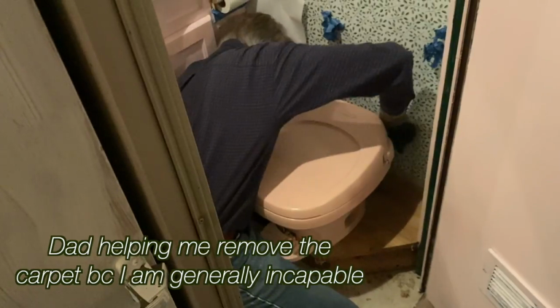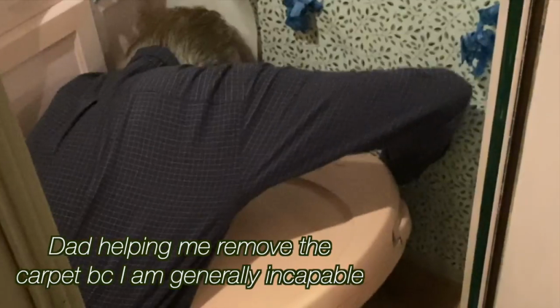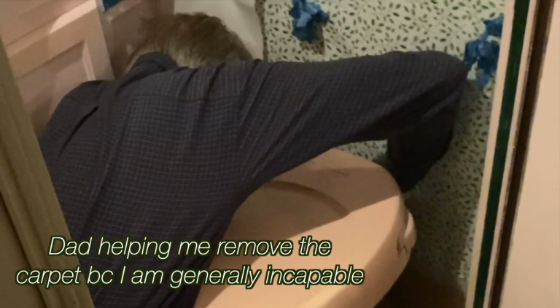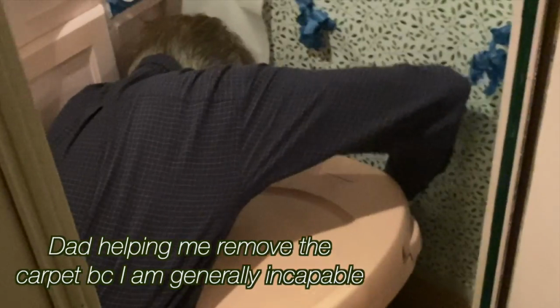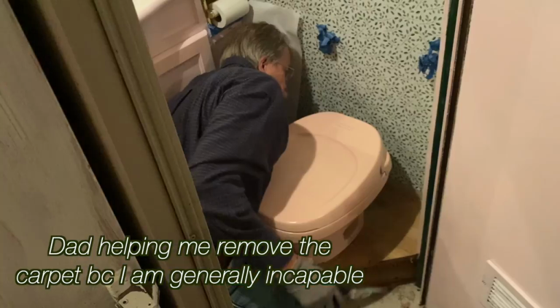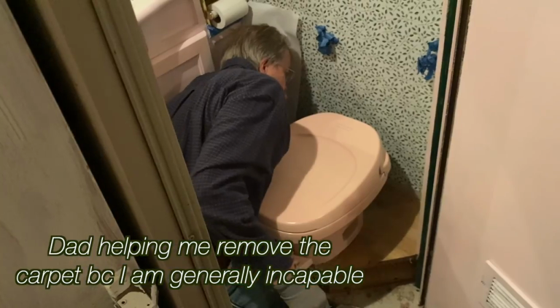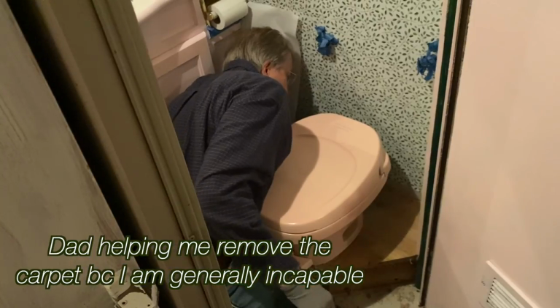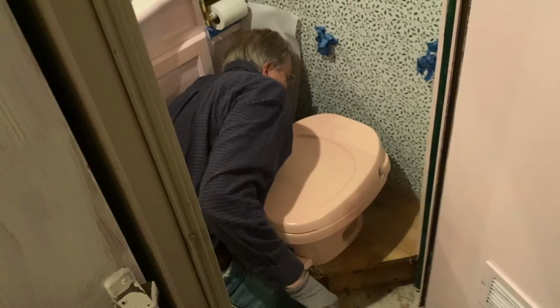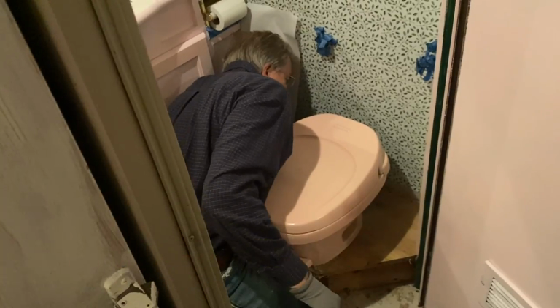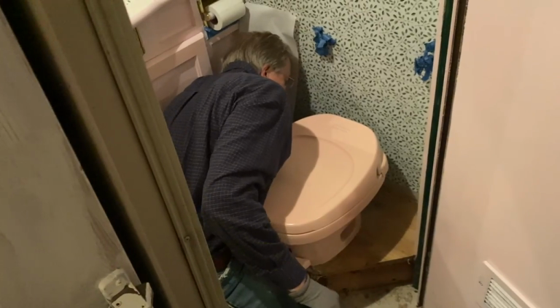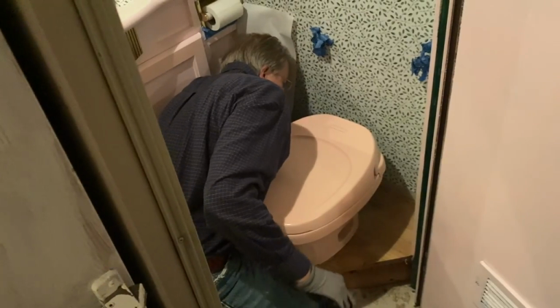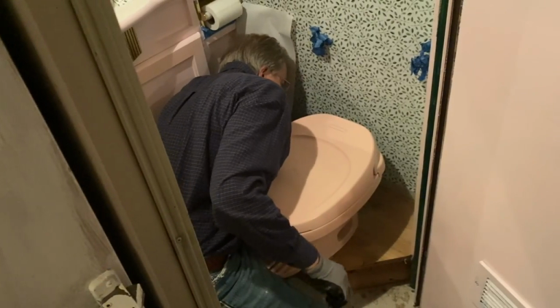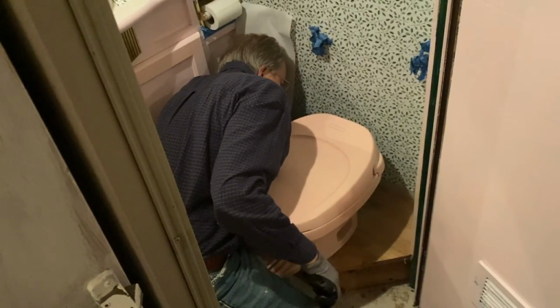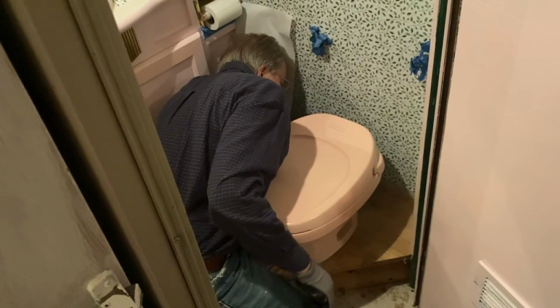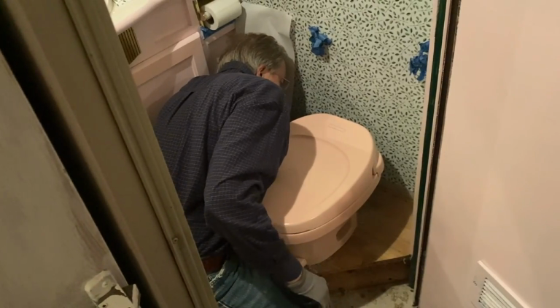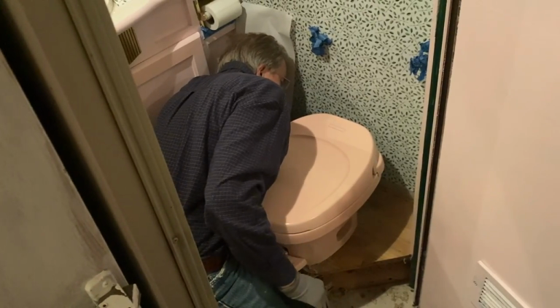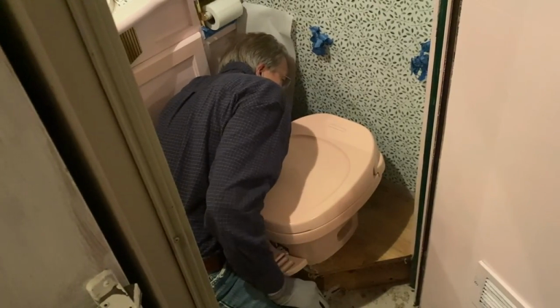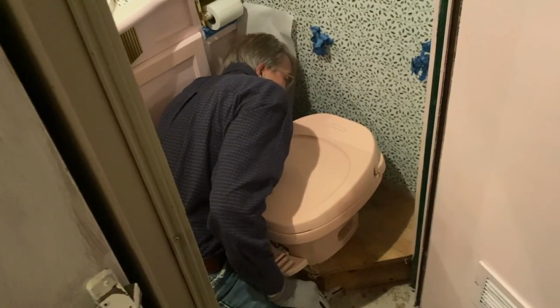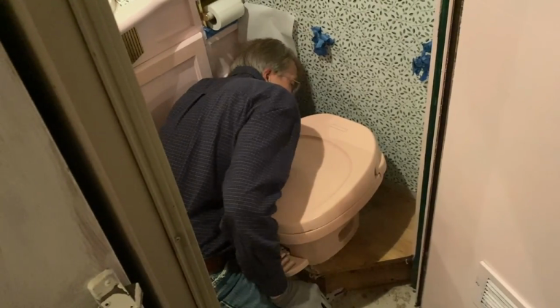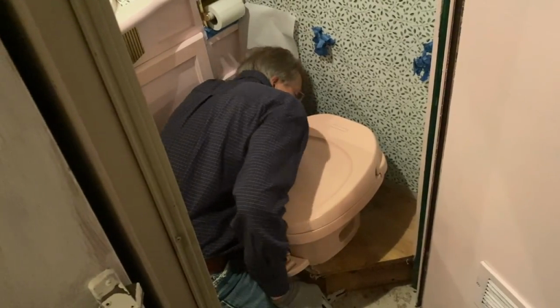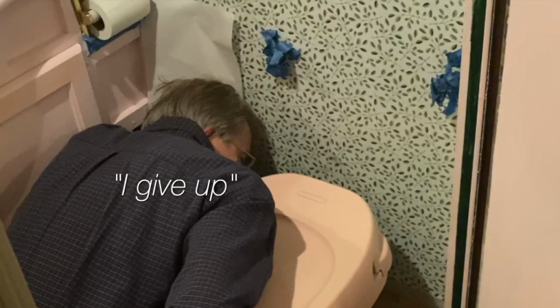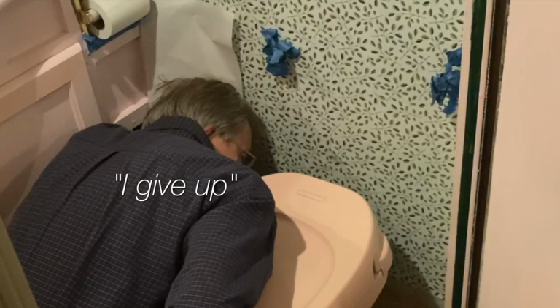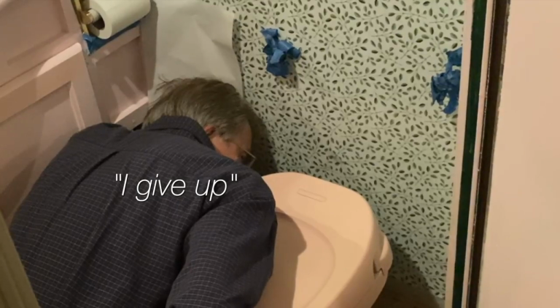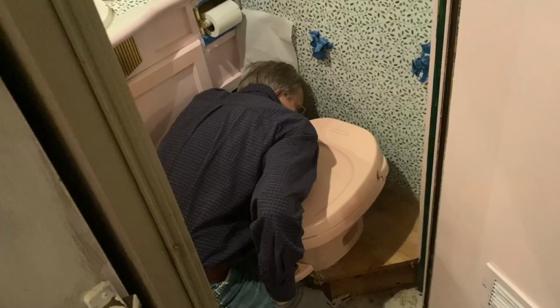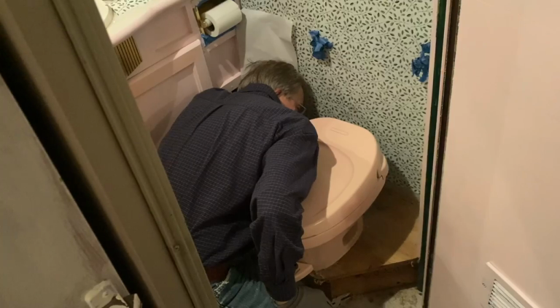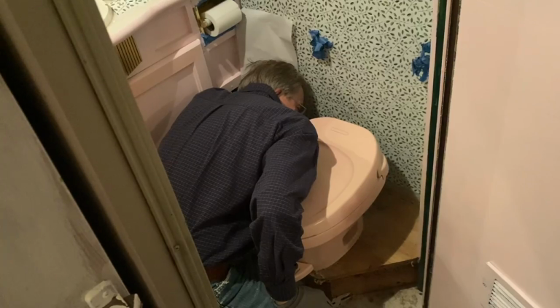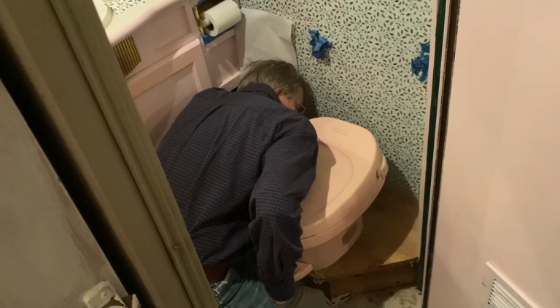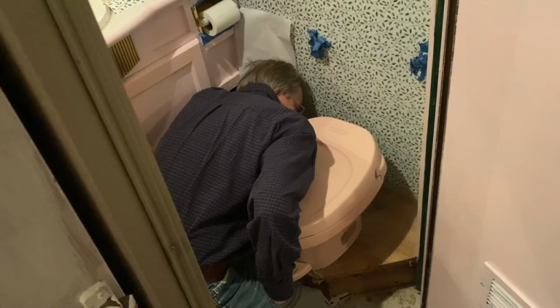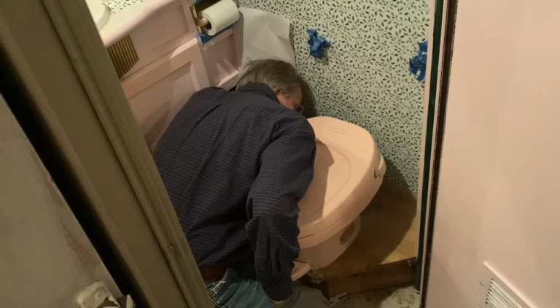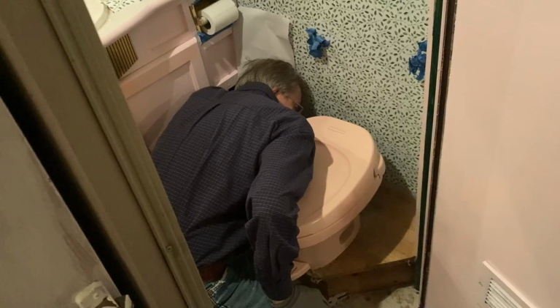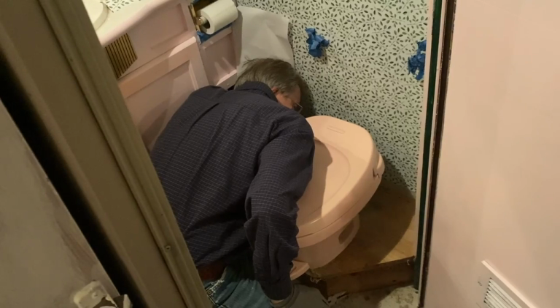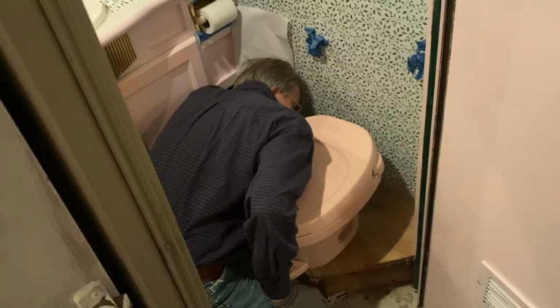Hey dad, why can't you hear a pterodactyl go to the bathroom? I give up. Because the pee is silent.